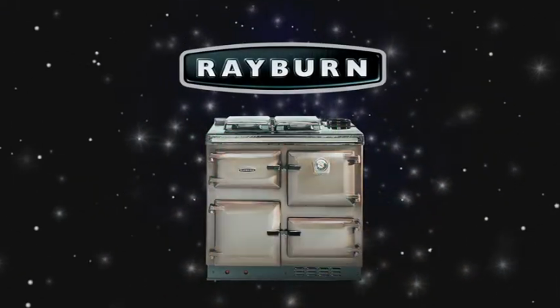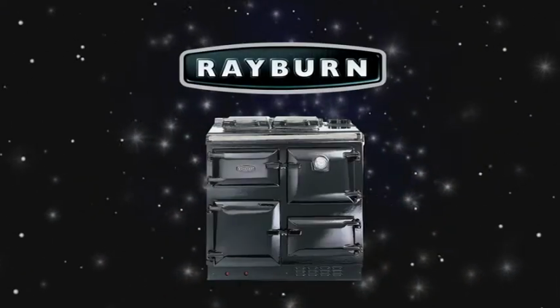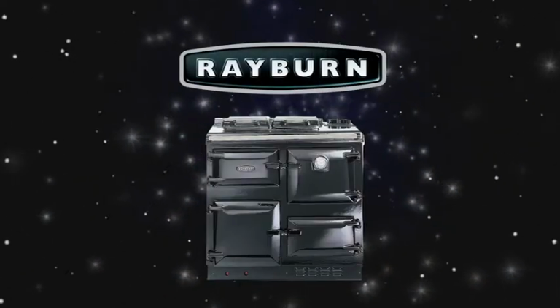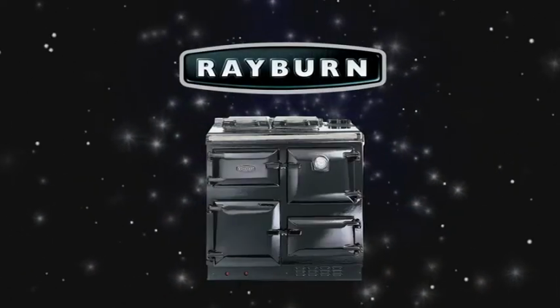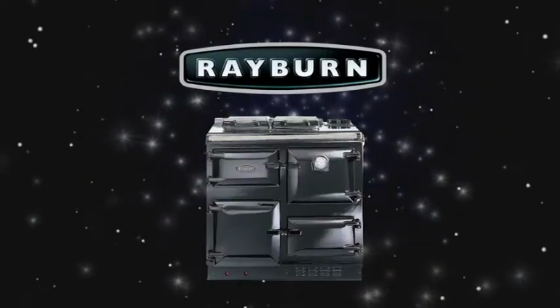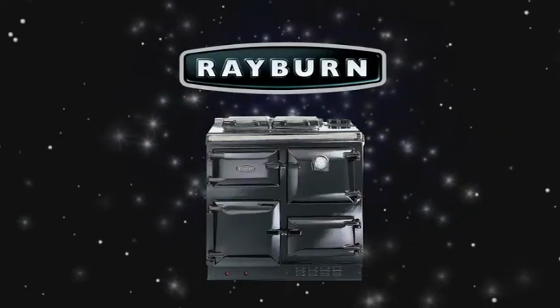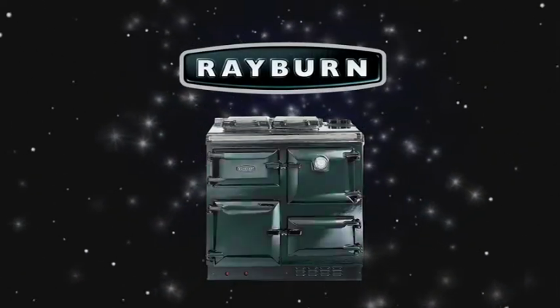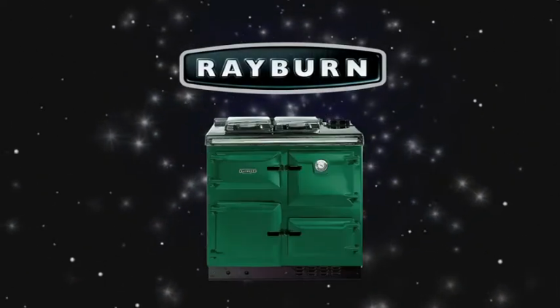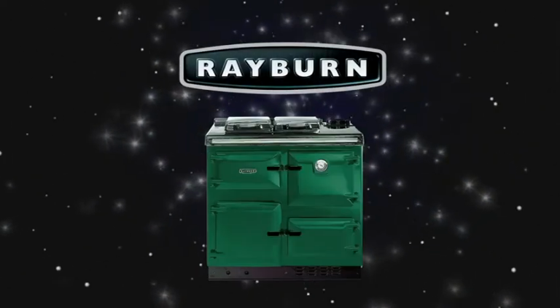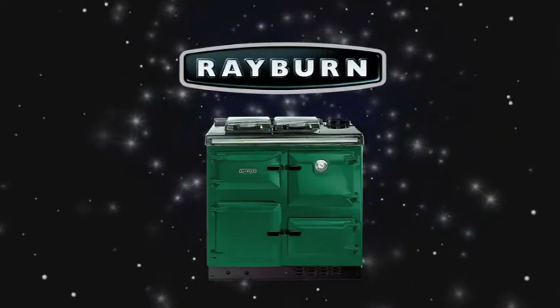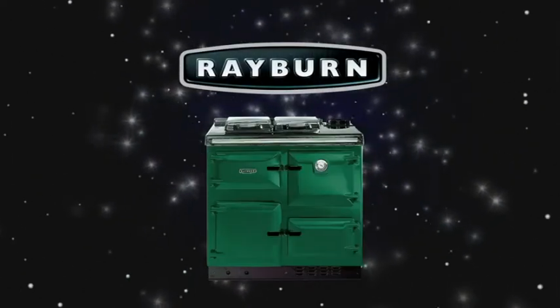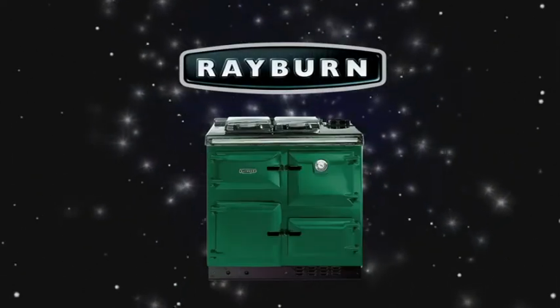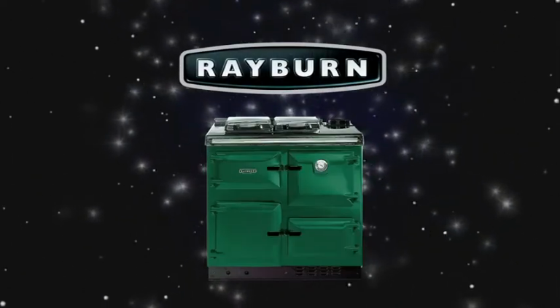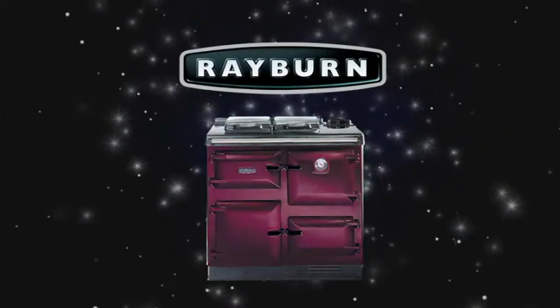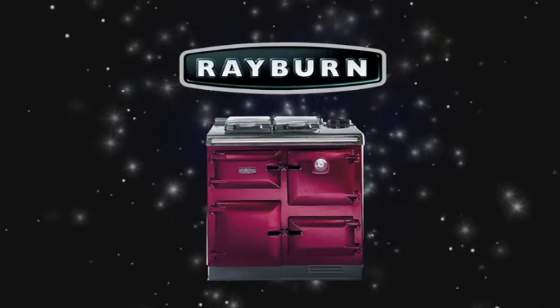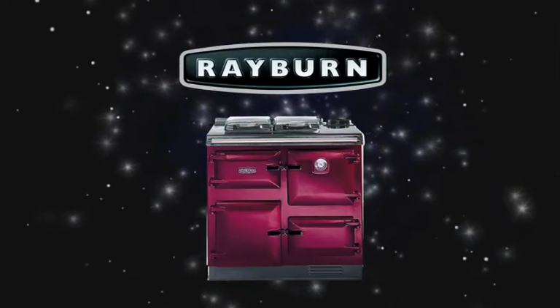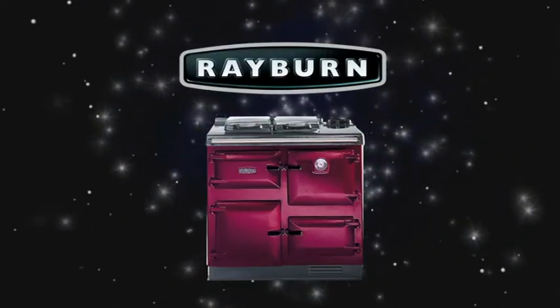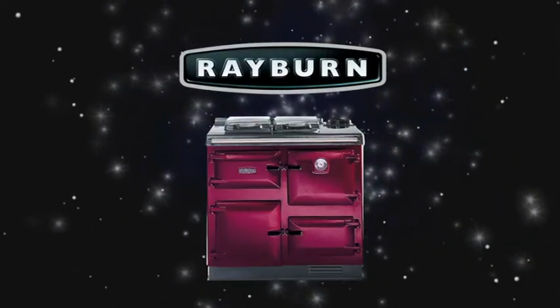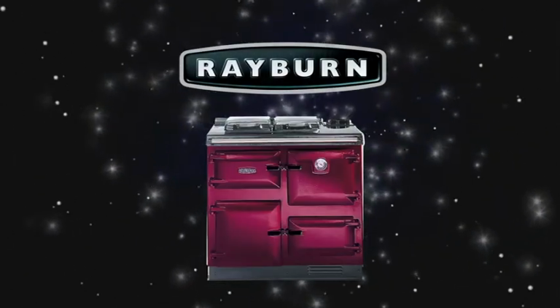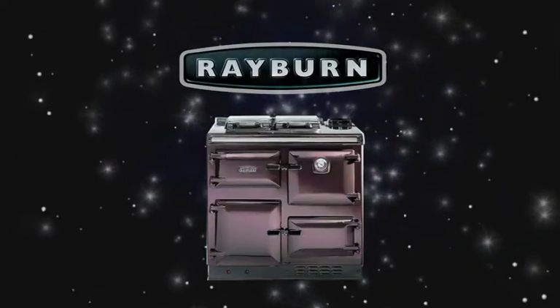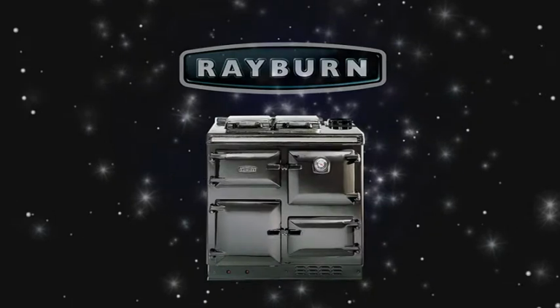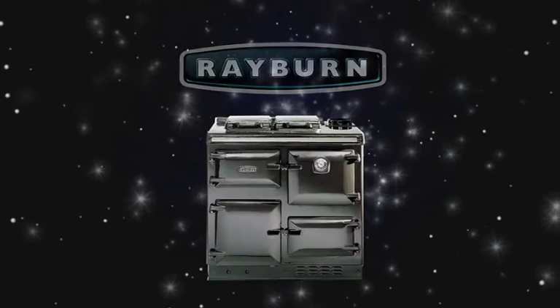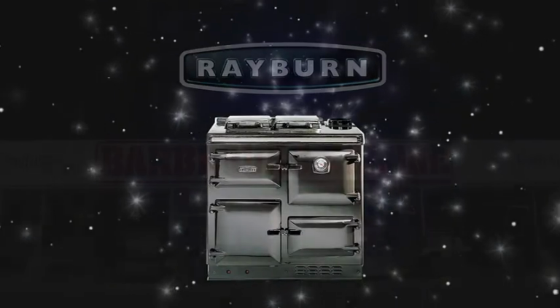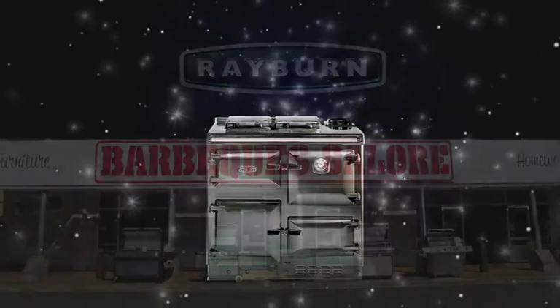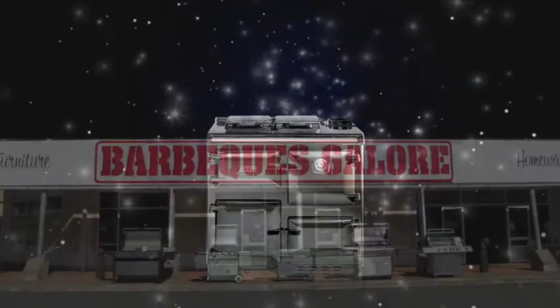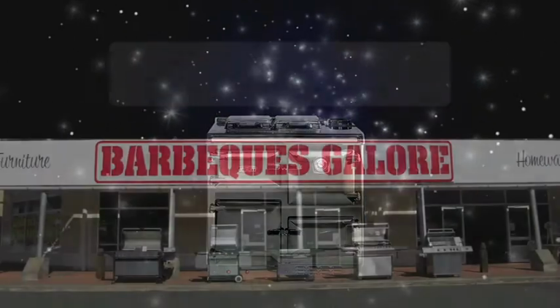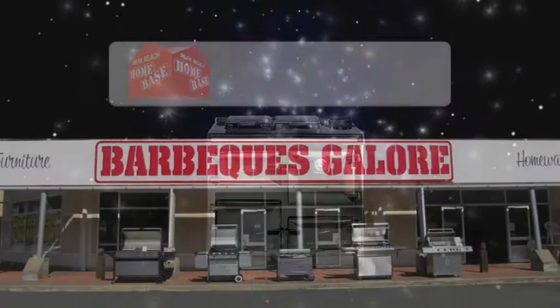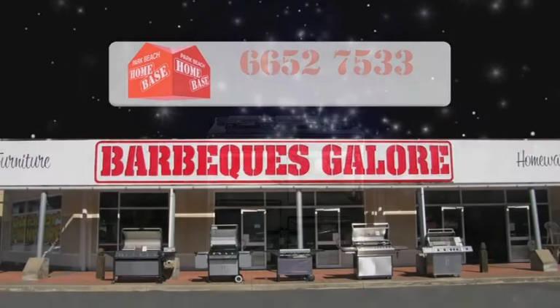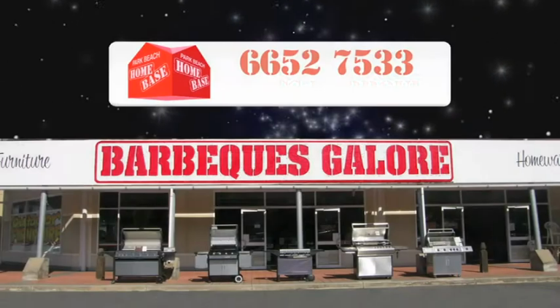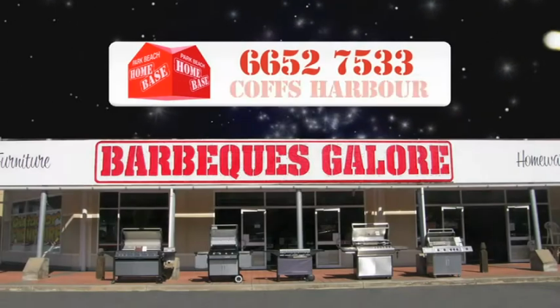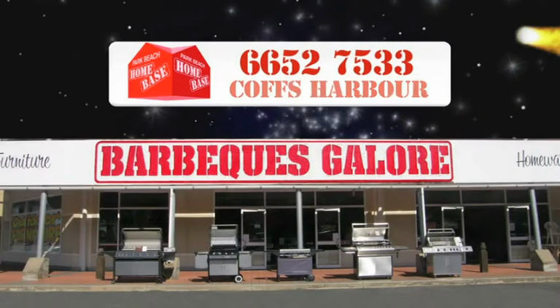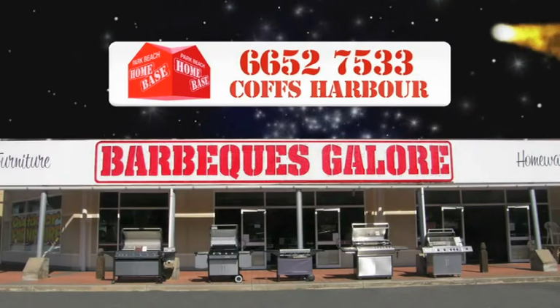Rayburn Cookmaster Classic Wood Stoves. Now at Barbecues Galore, Coffs Harbour.